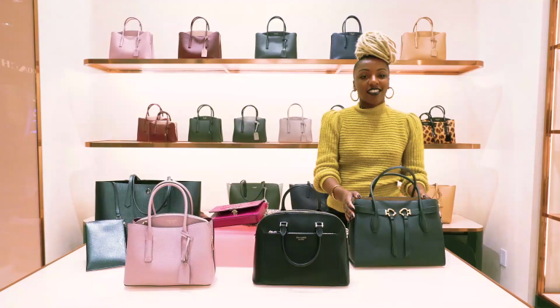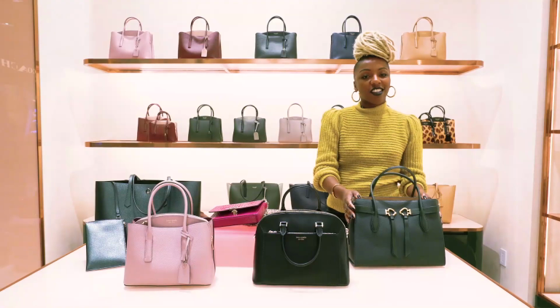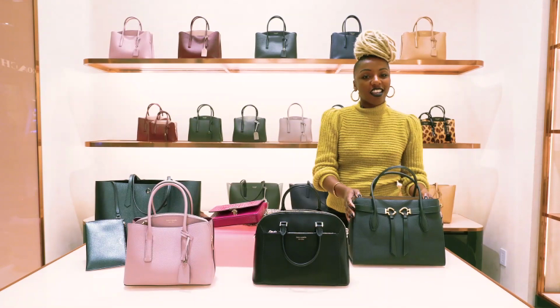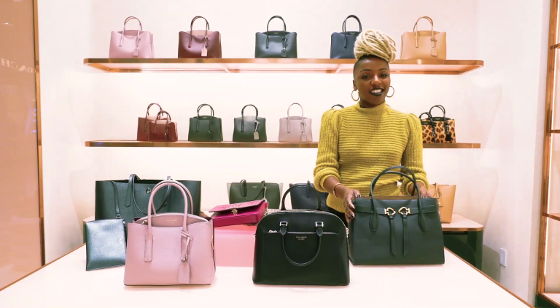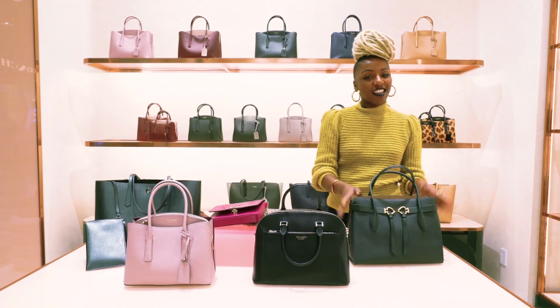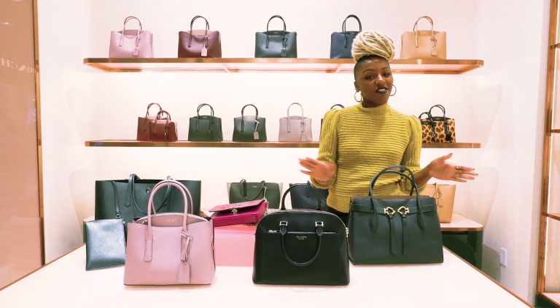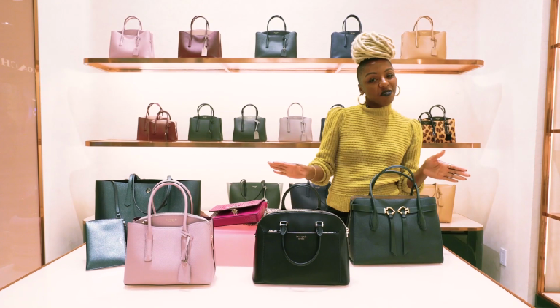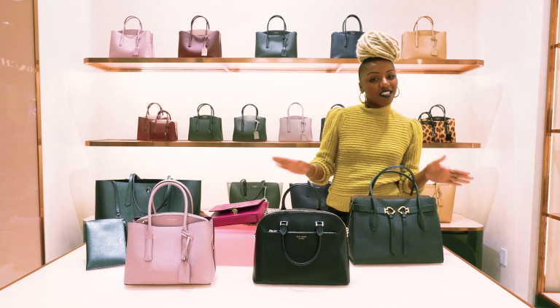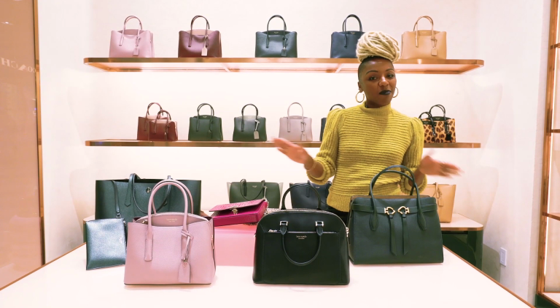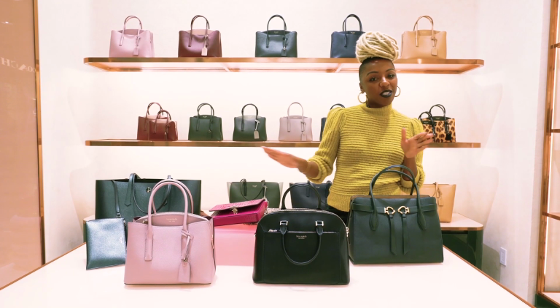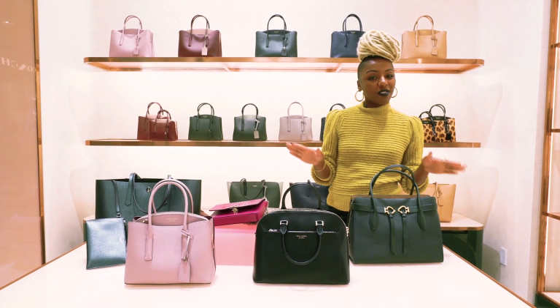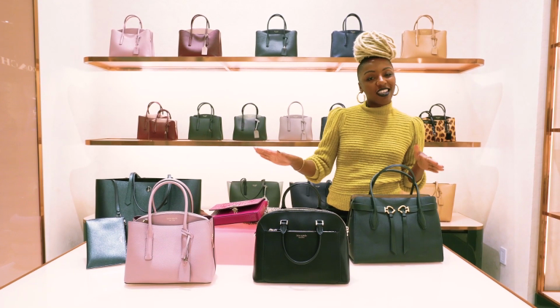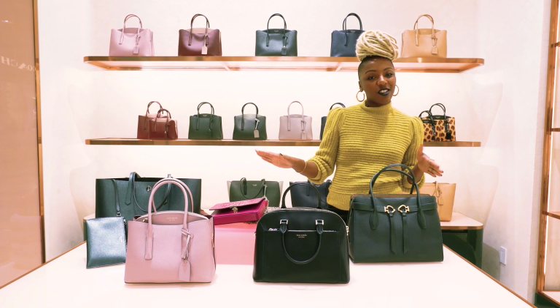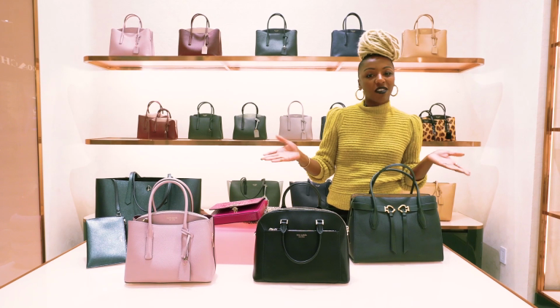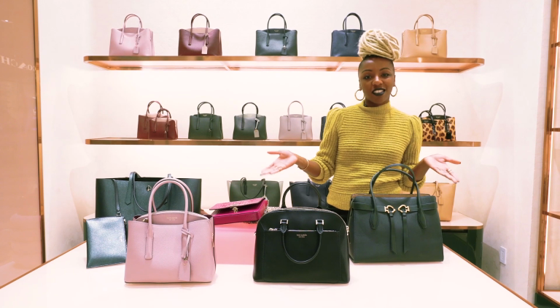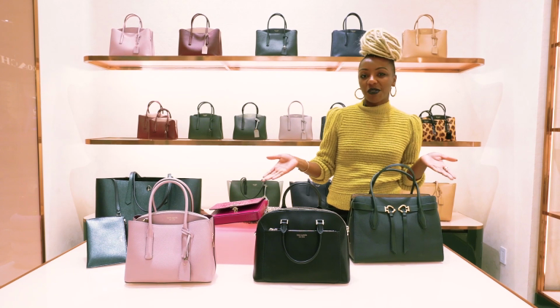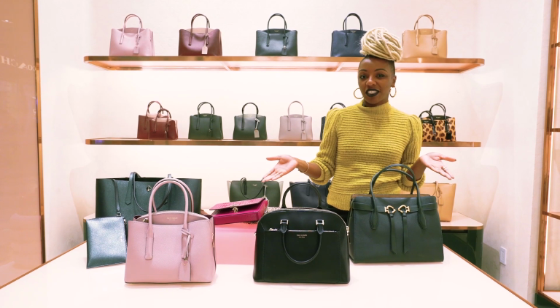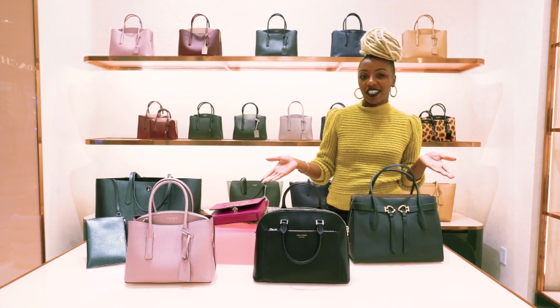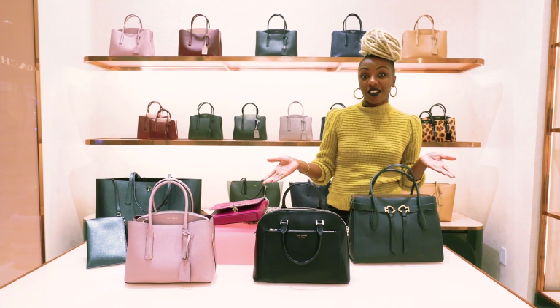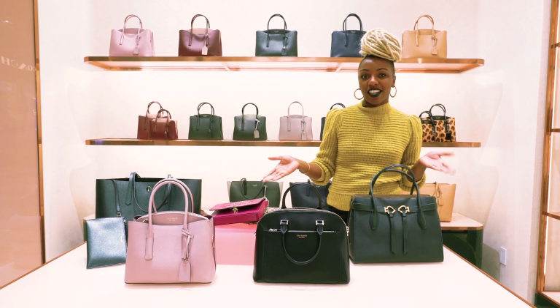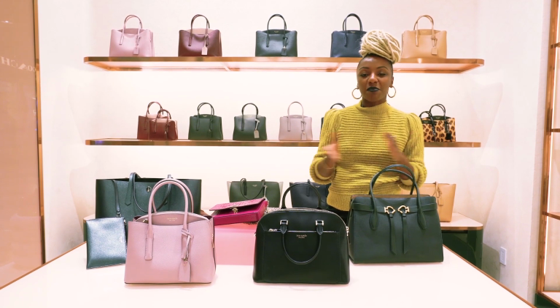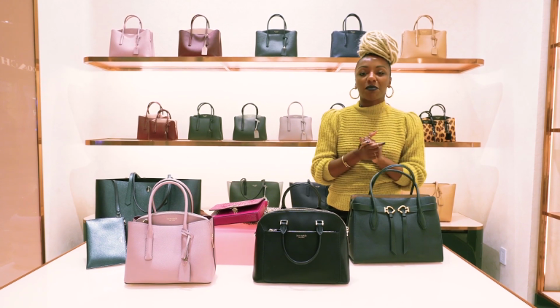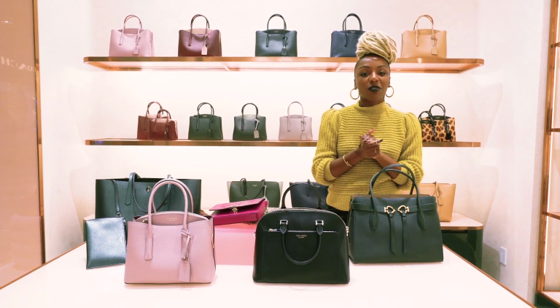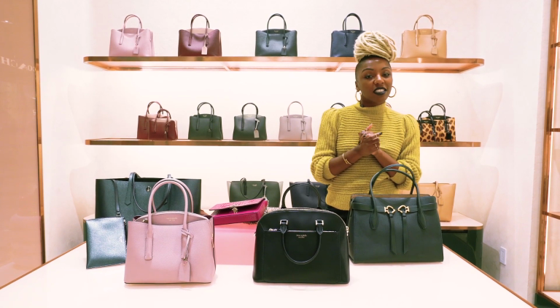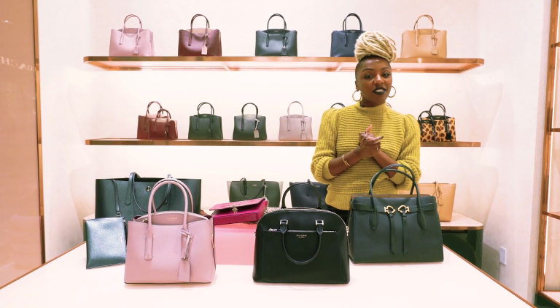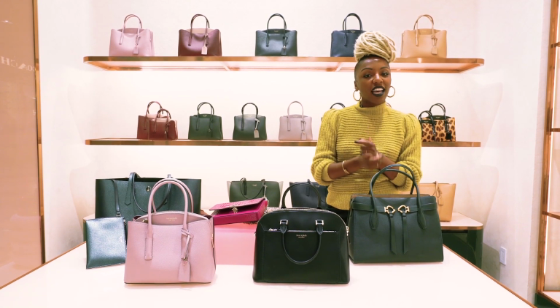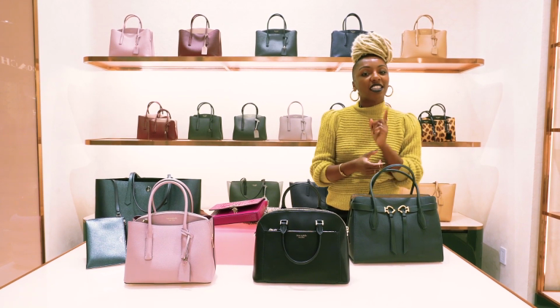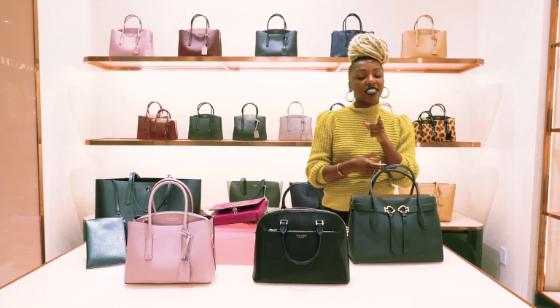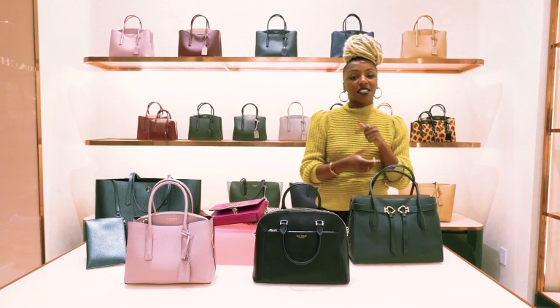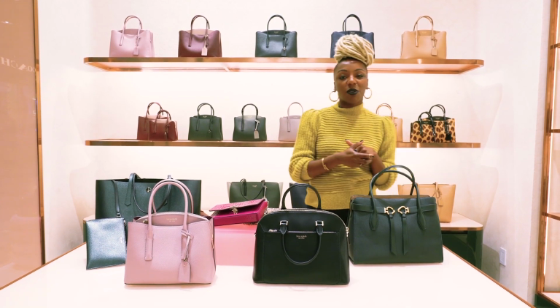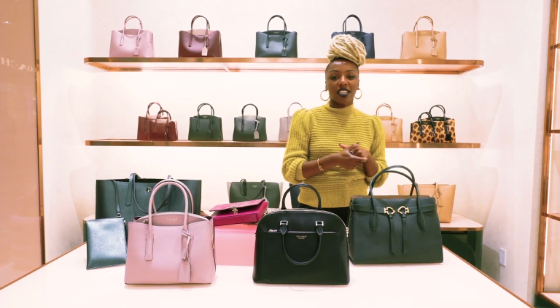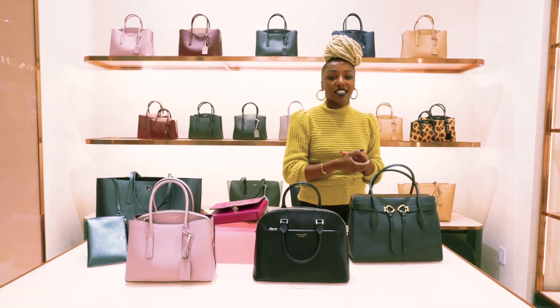So guys, I know there's one of these bags you want to take home. Let us know what you're thinking. But before you do that, let's look at some more things.